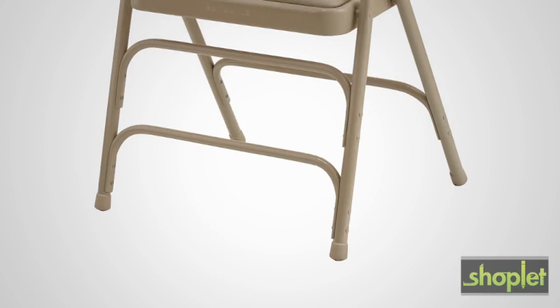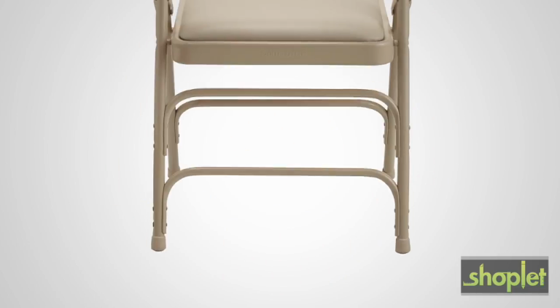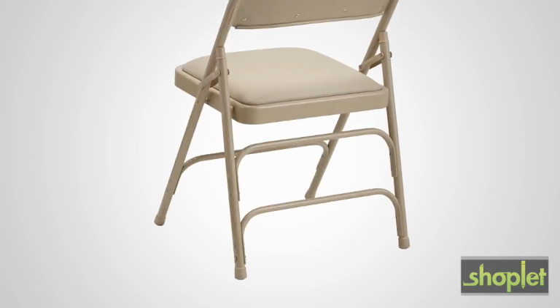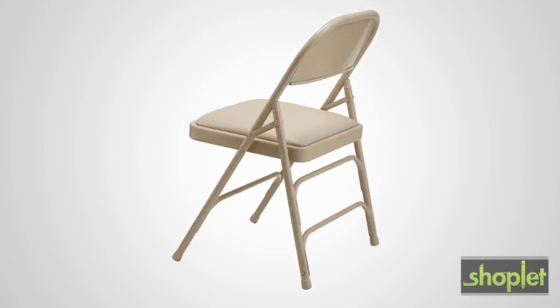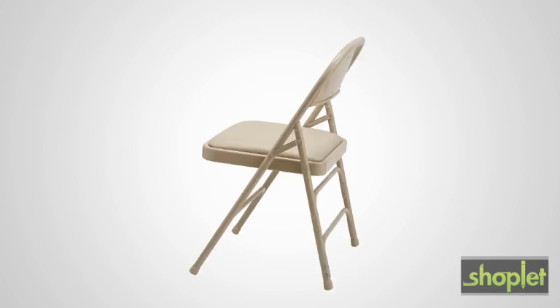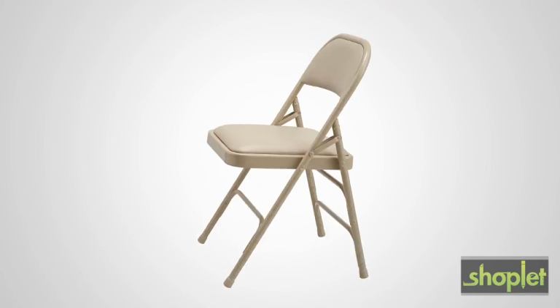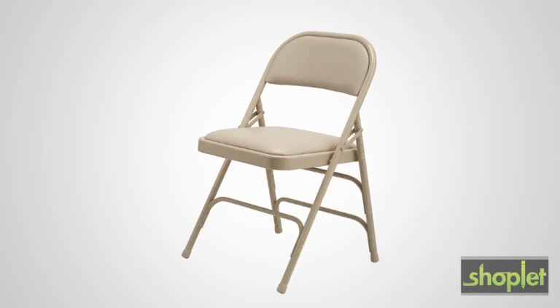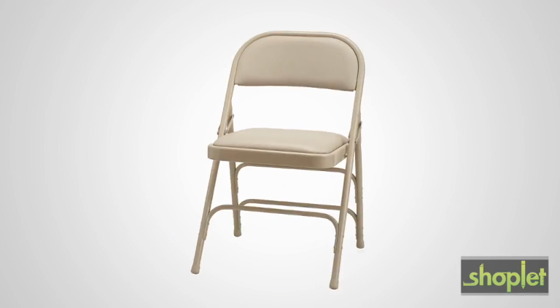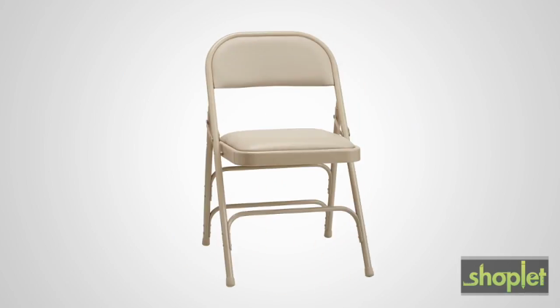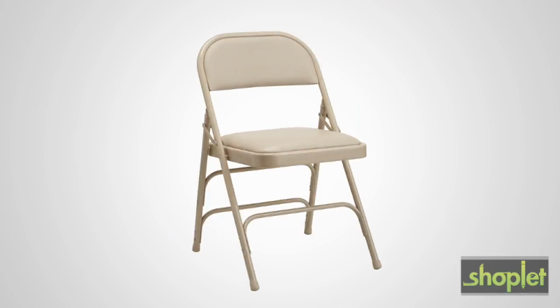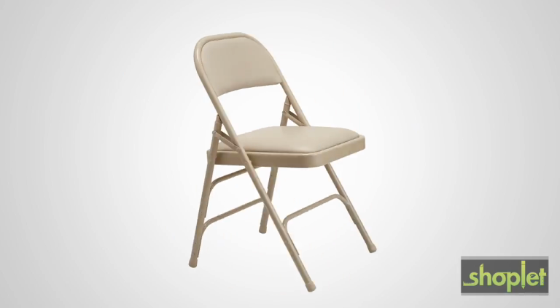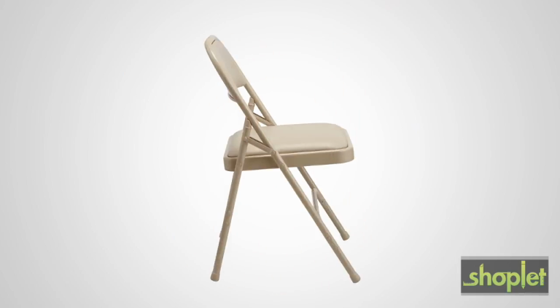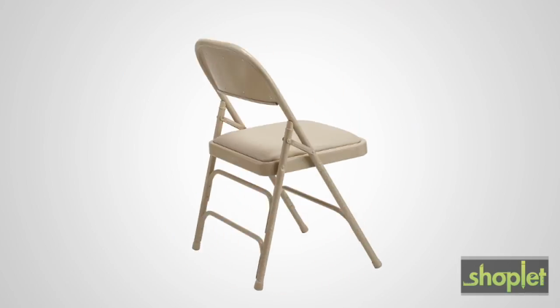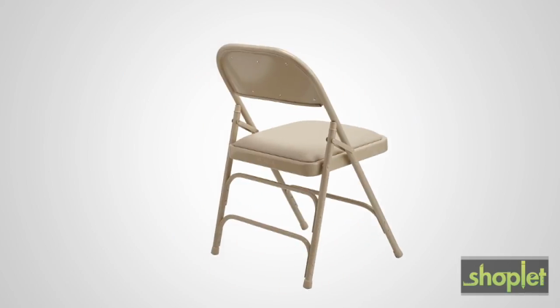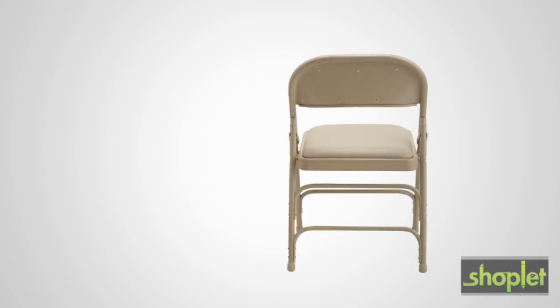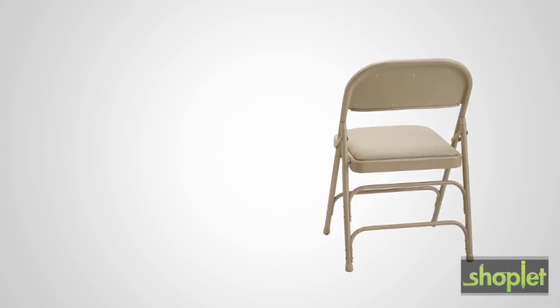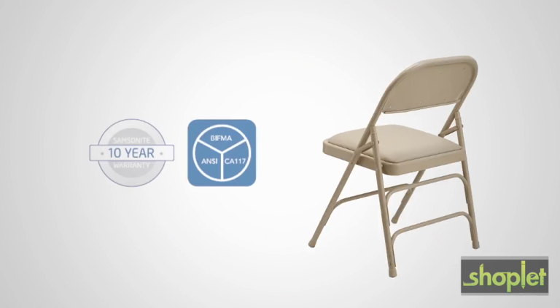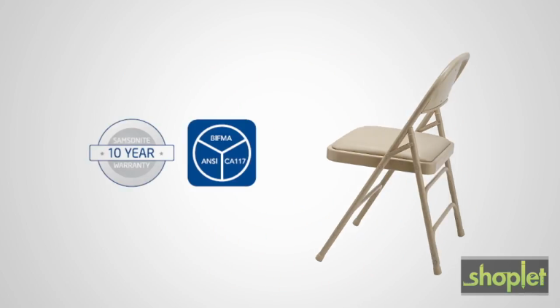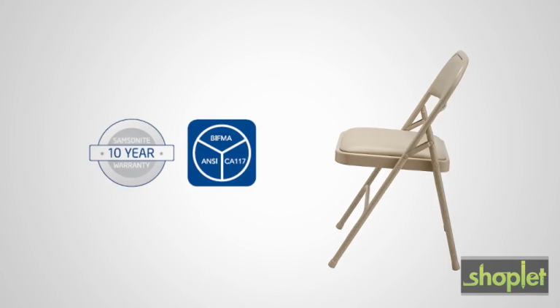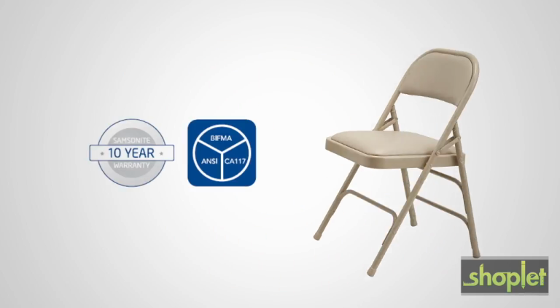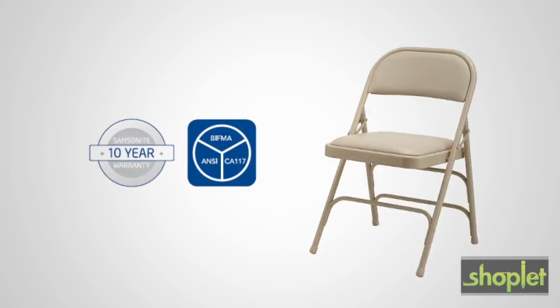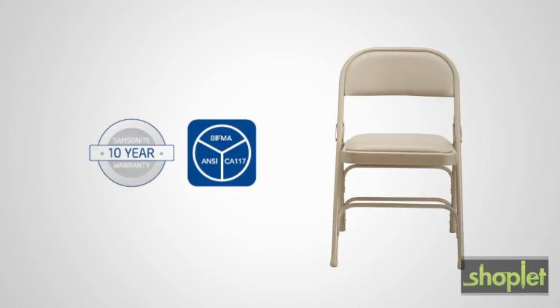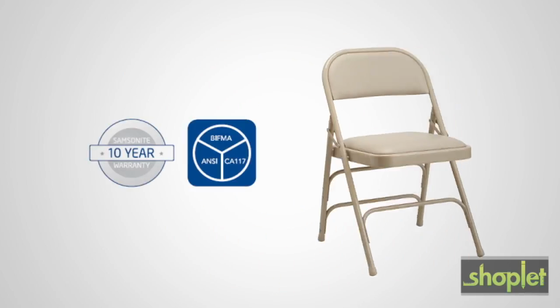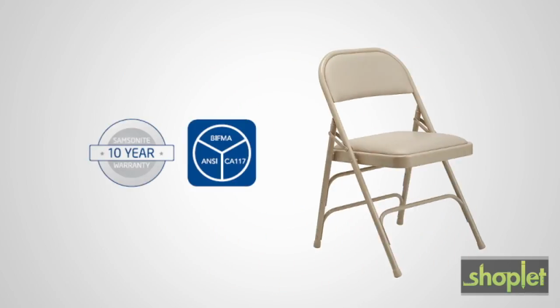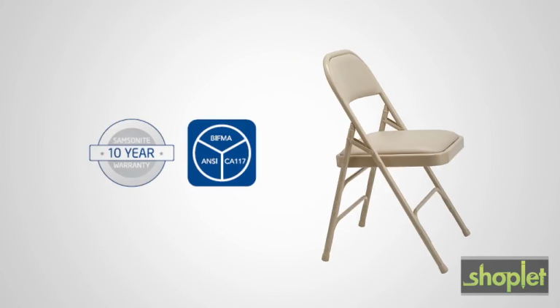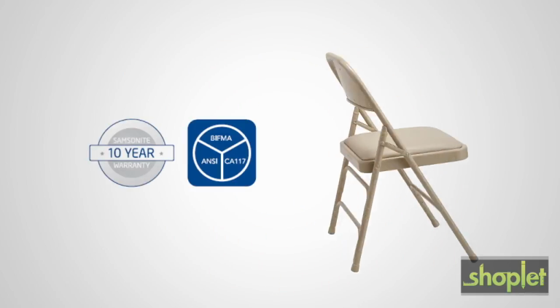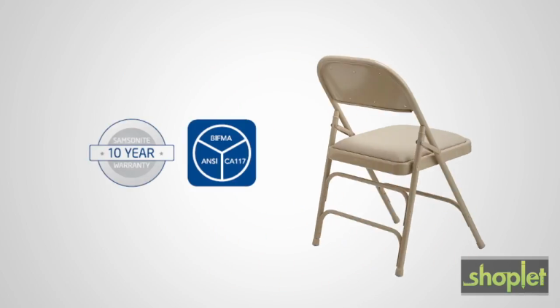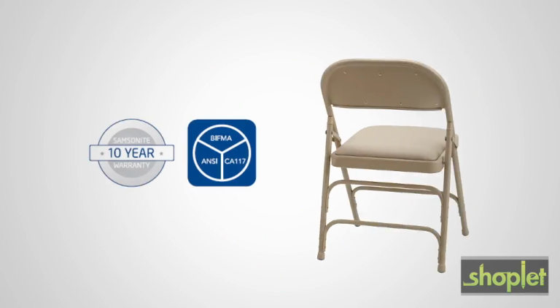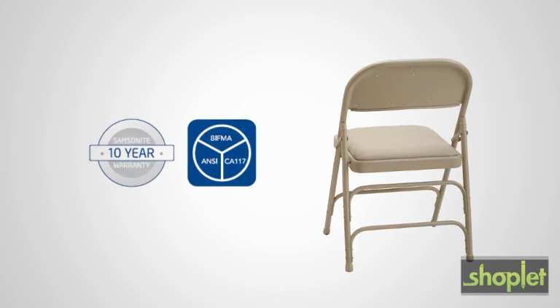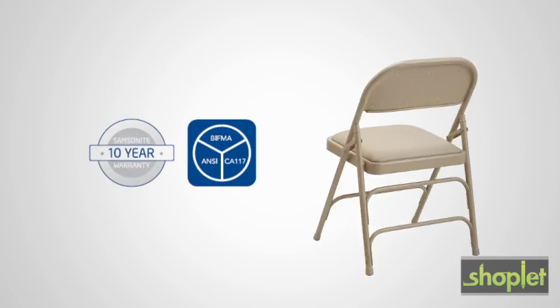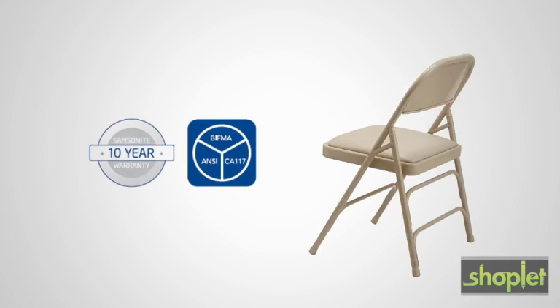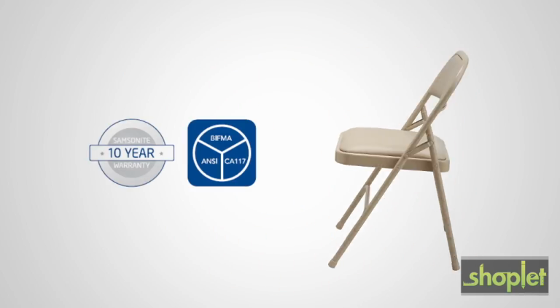Thanks to Samsonite's commitment to quality, this chair is backed by a 10-year warranty to give you peace of mind.